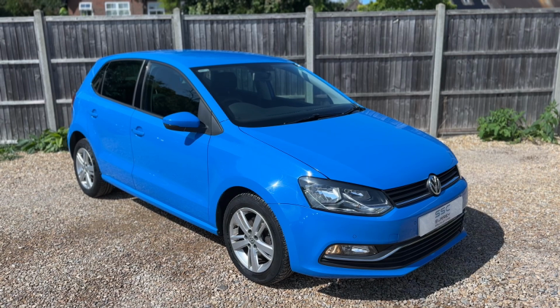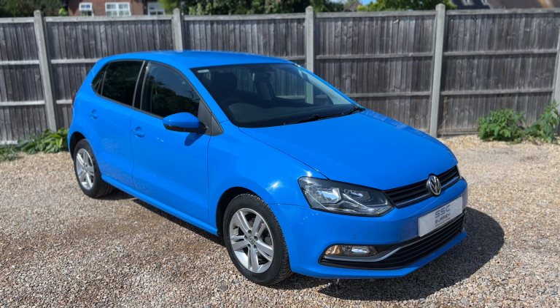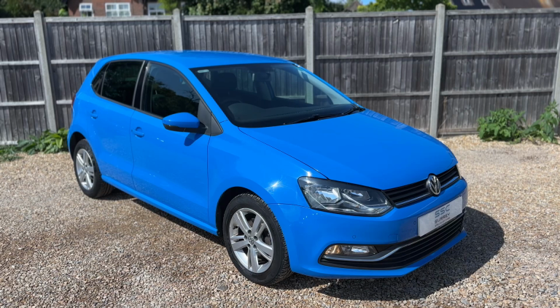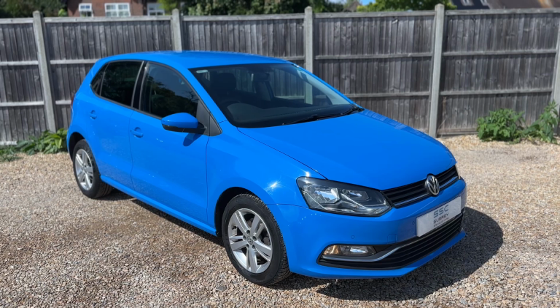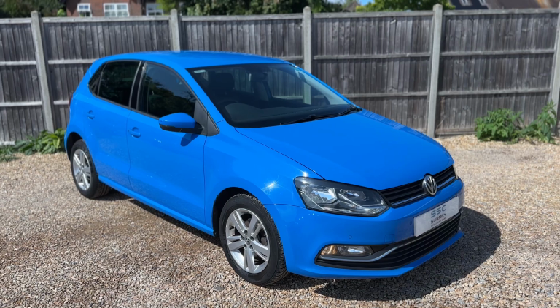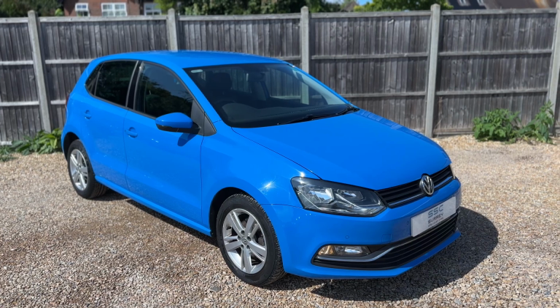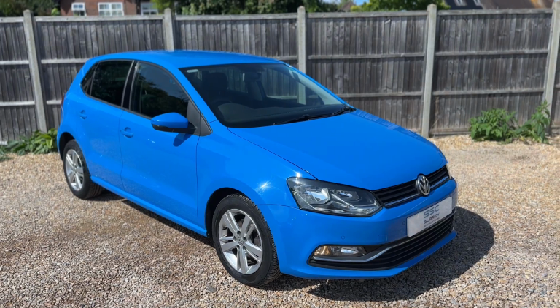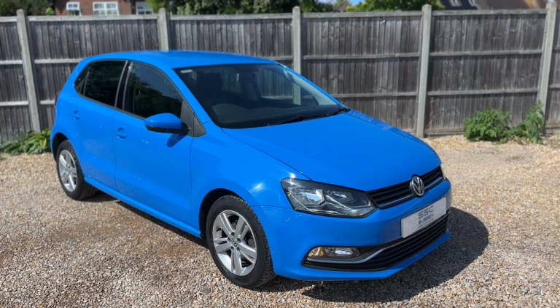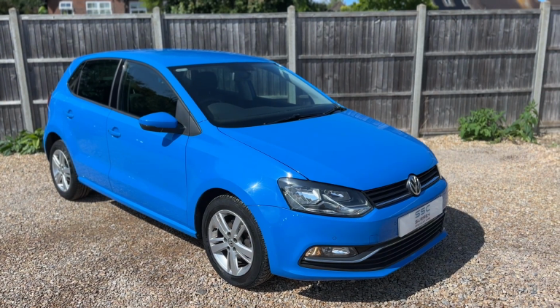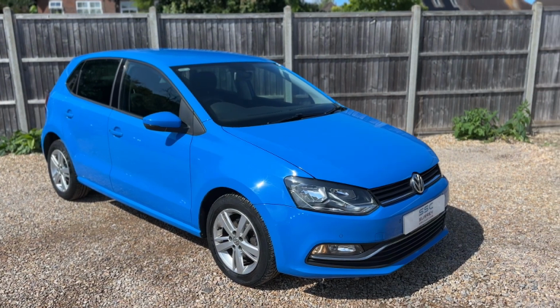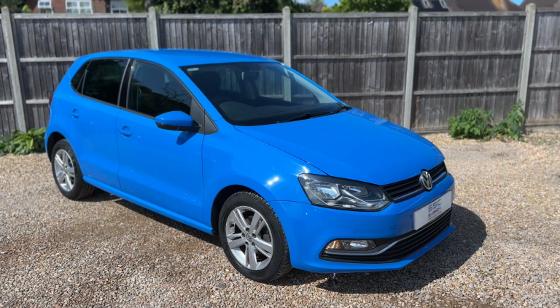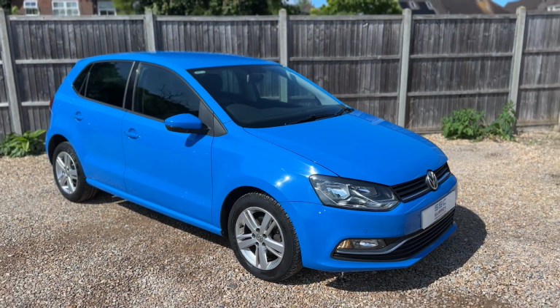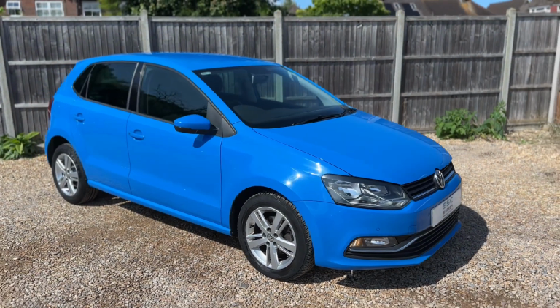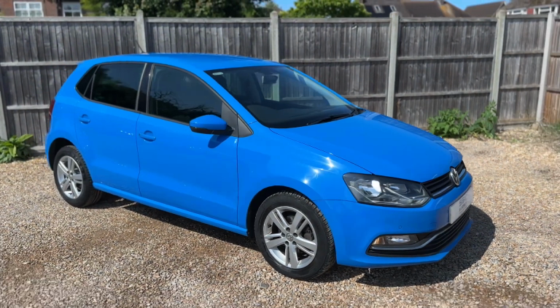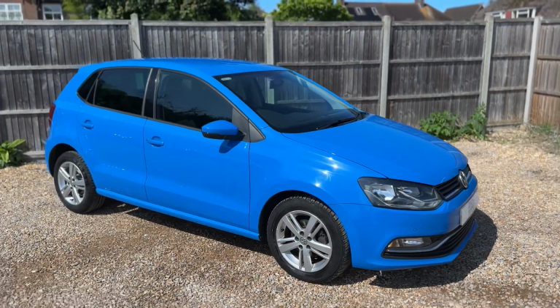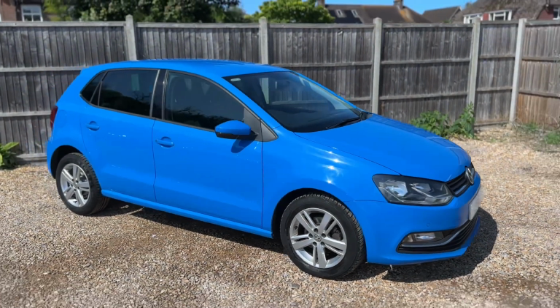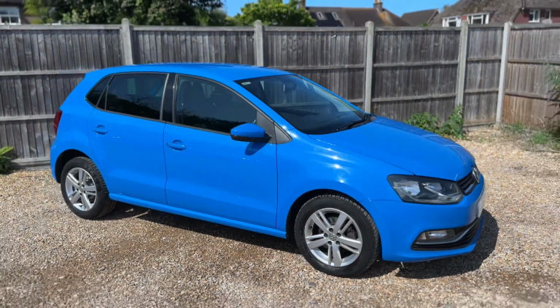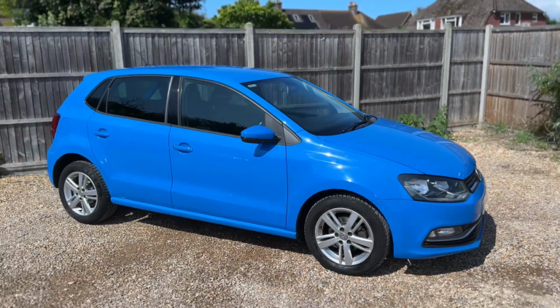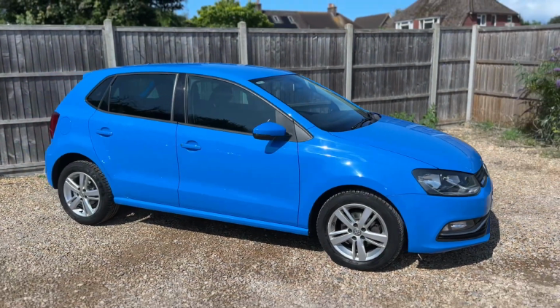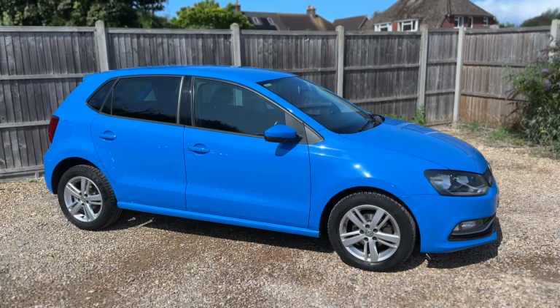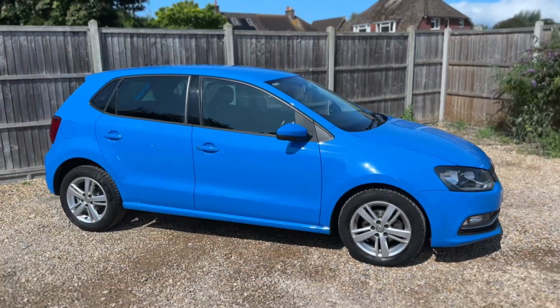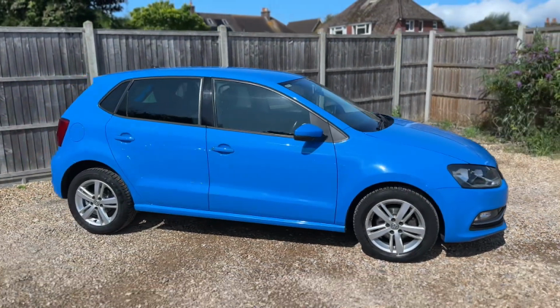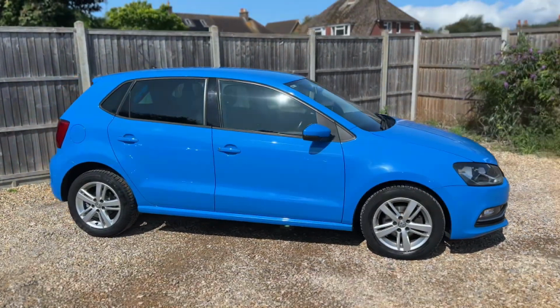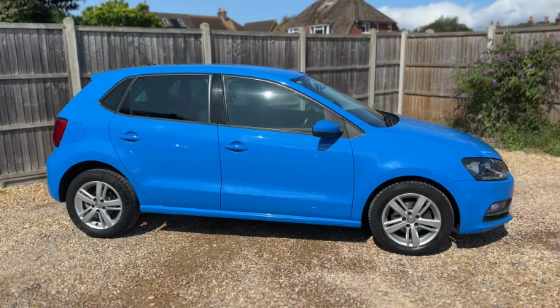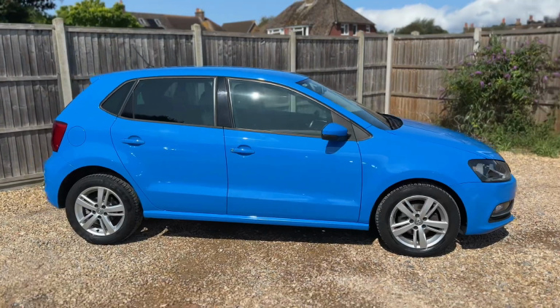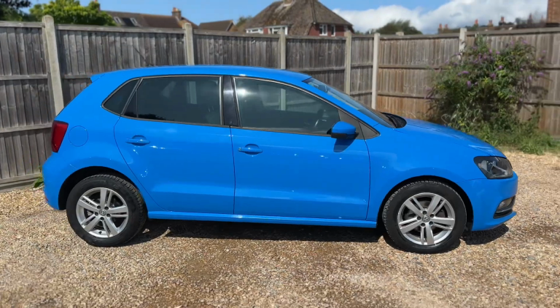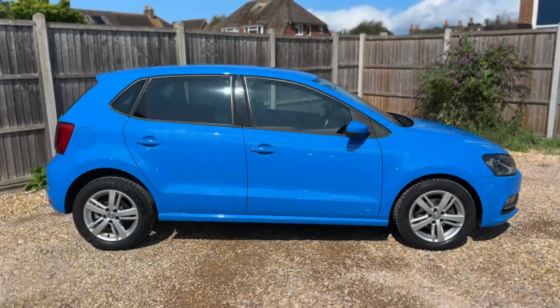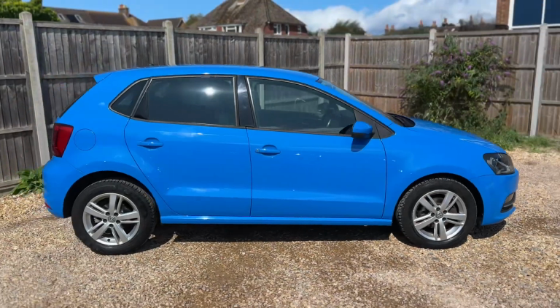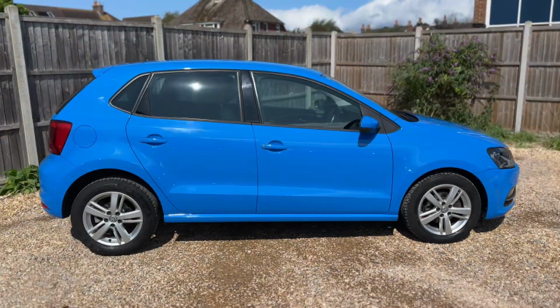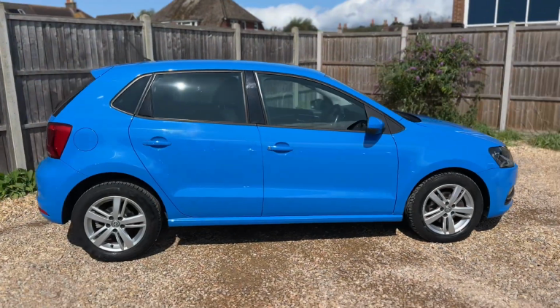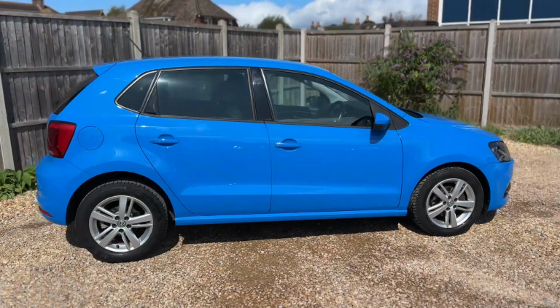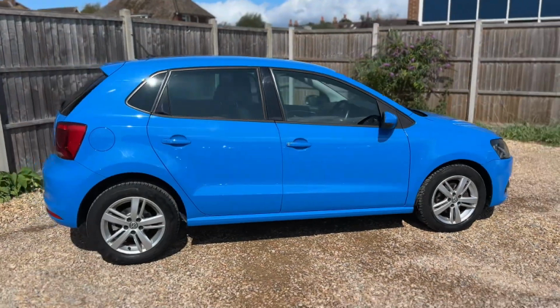Here we have the Volkswagen Polo on a 16 plate. I'm going to start off by showing you around the outside of the car and then we'll hop in and run through some controls on the inside.